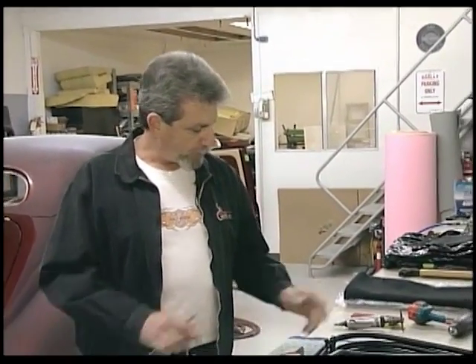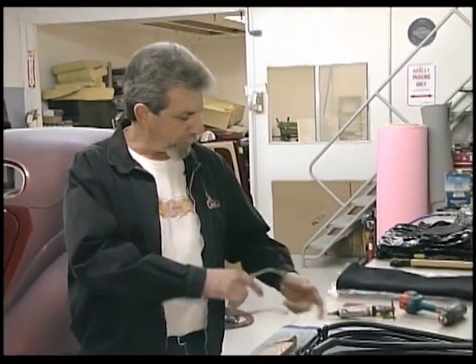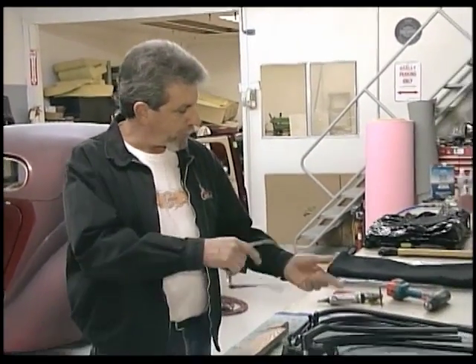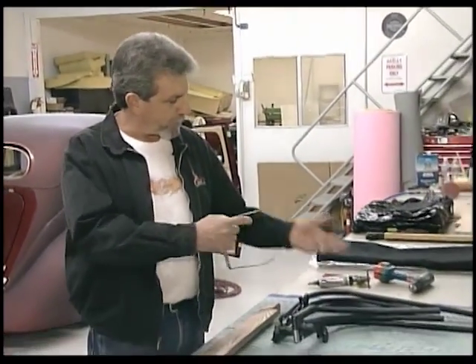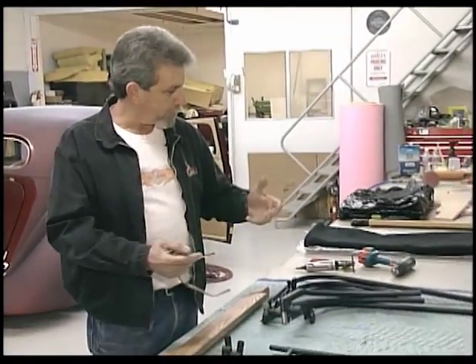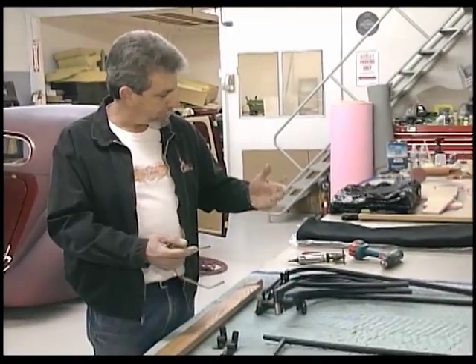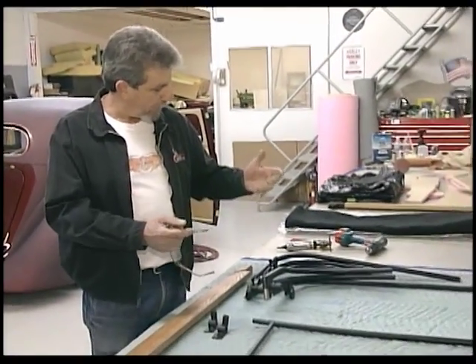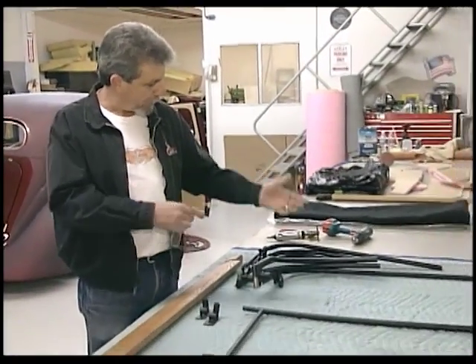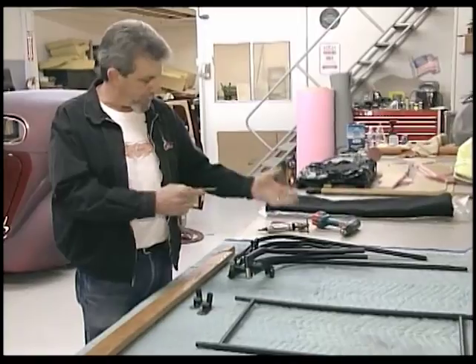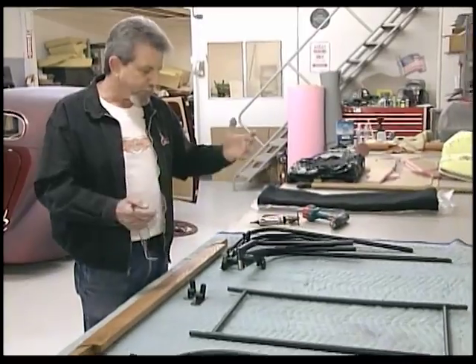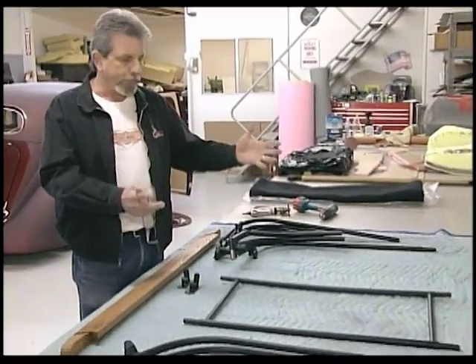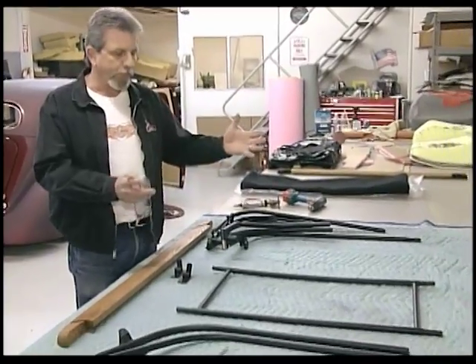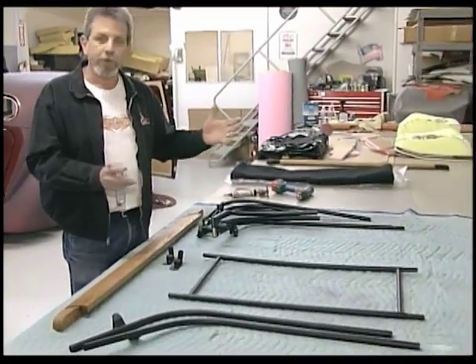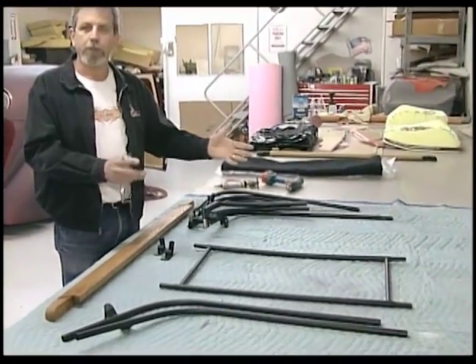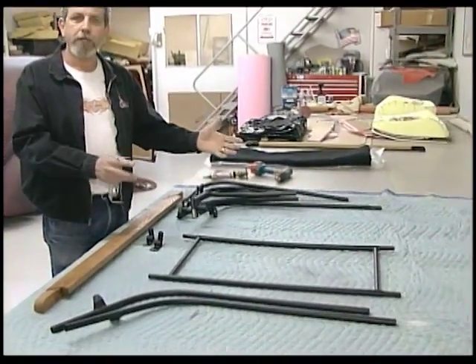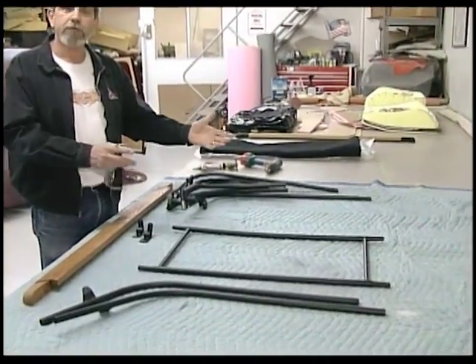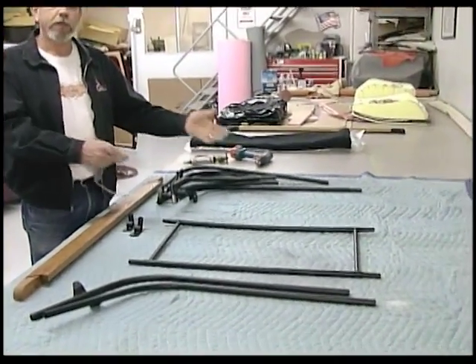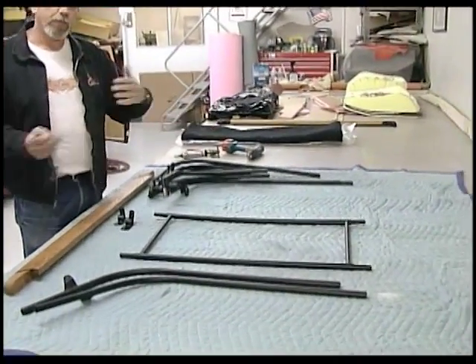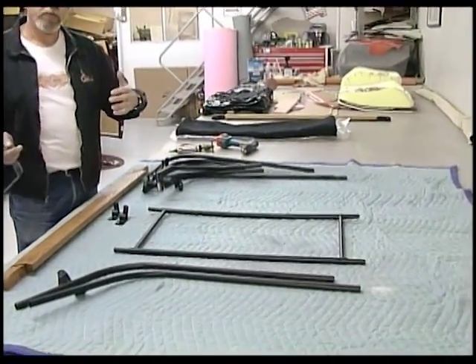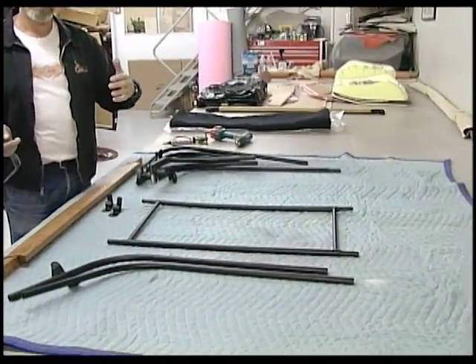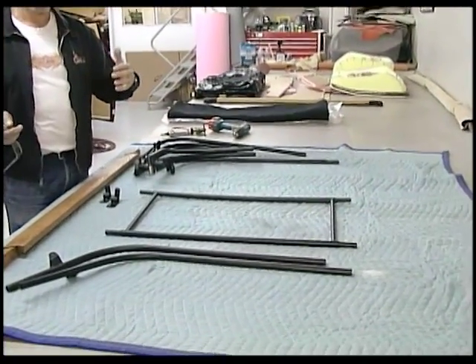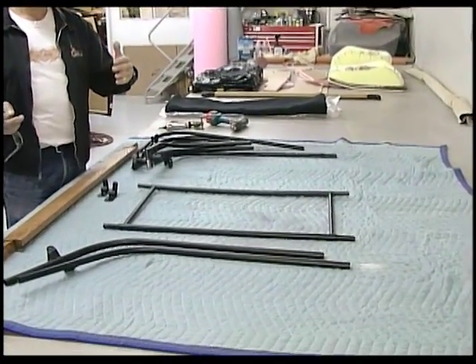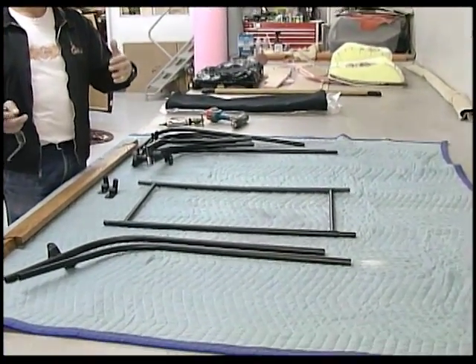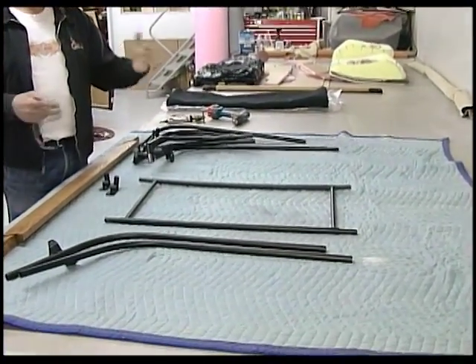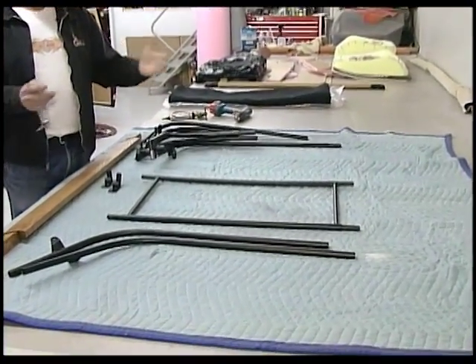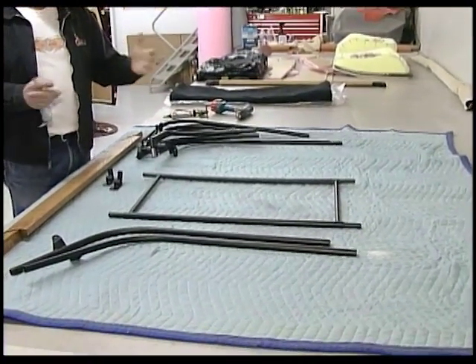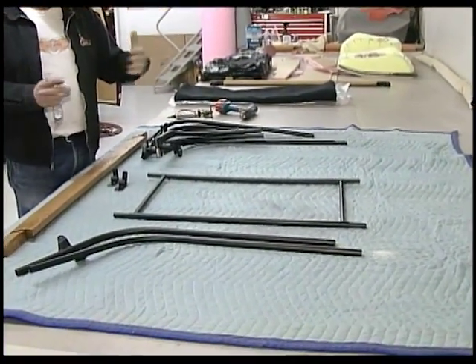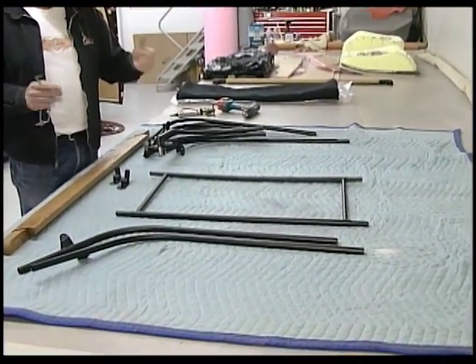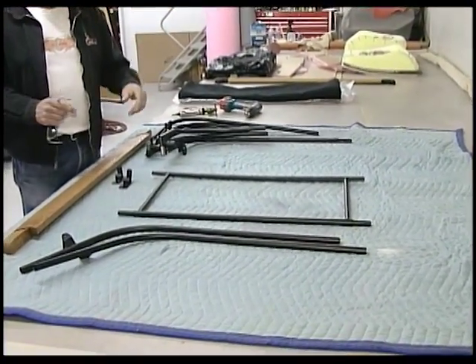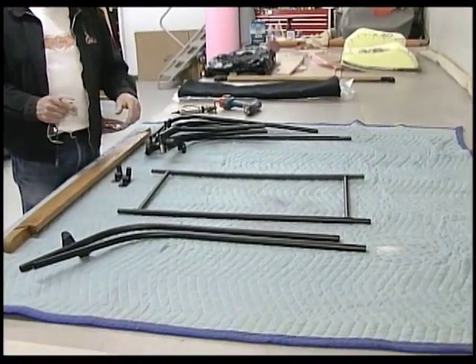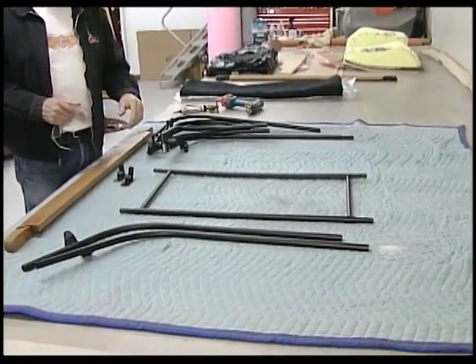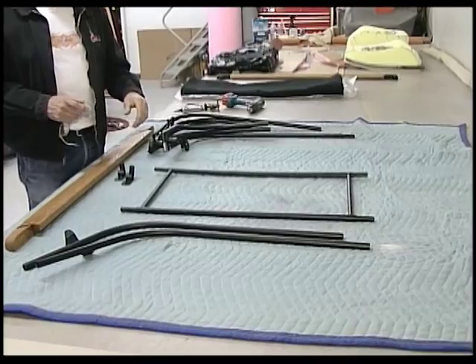First thing we're going to do is take the top and assemble the frame here on the bench. Then we'll set it on the car and go through some of the procedures there.